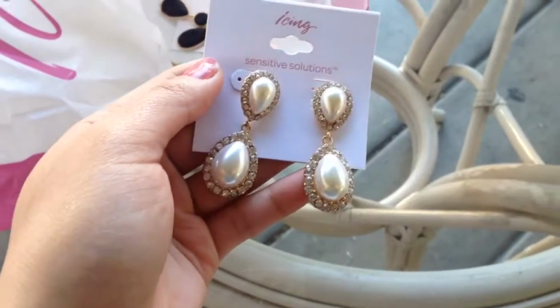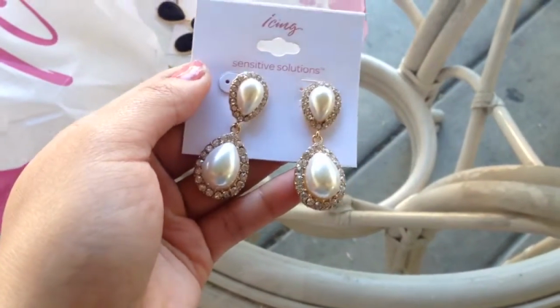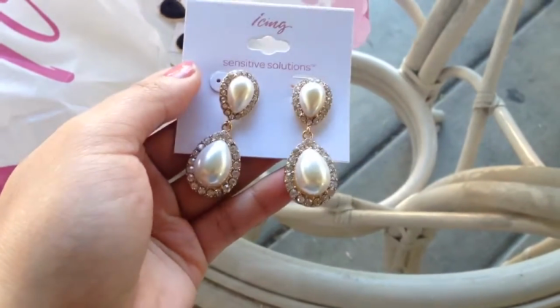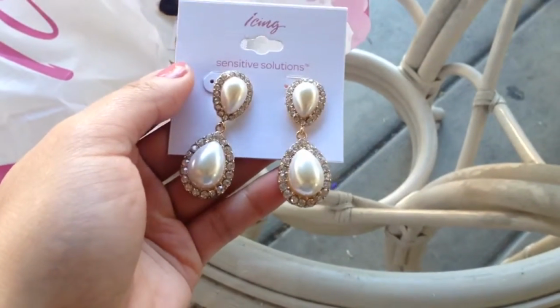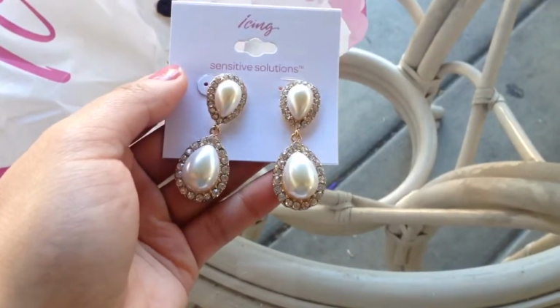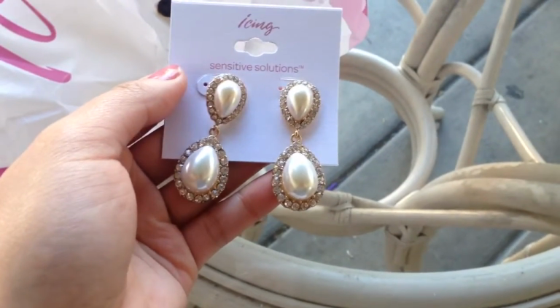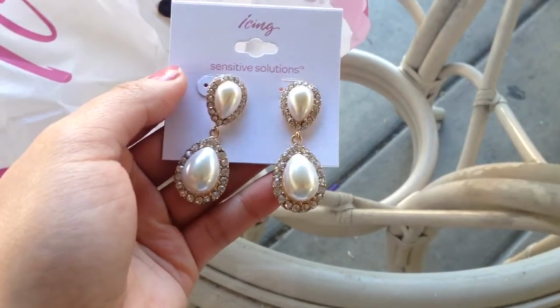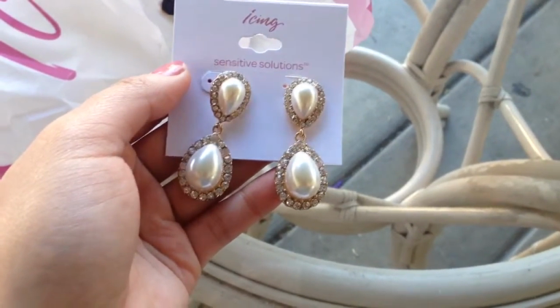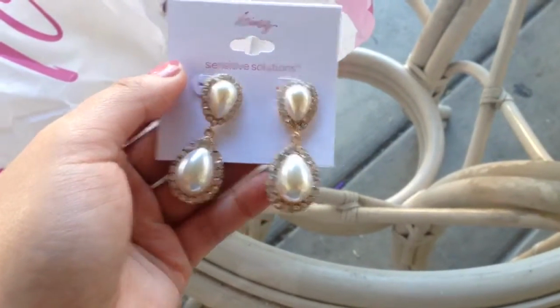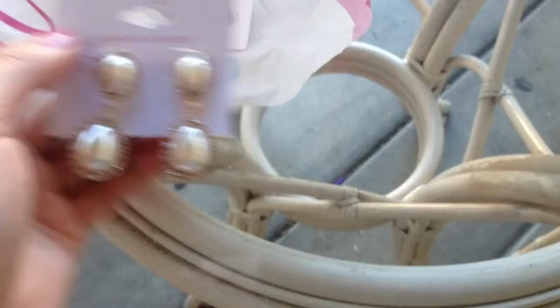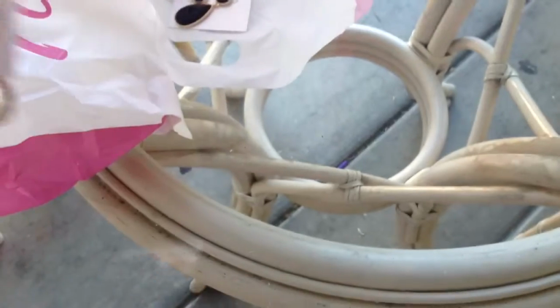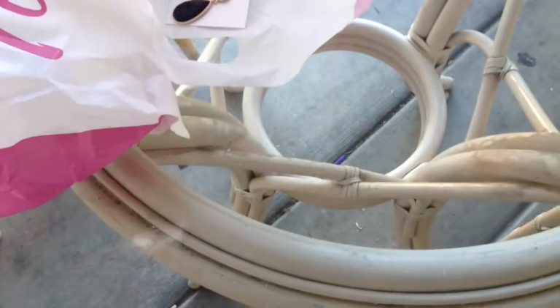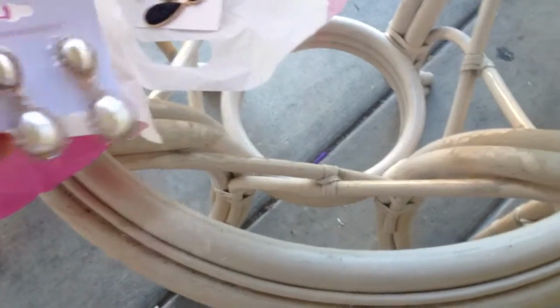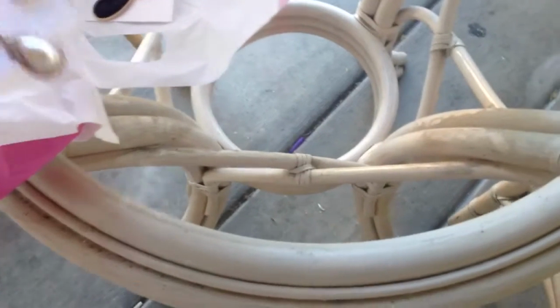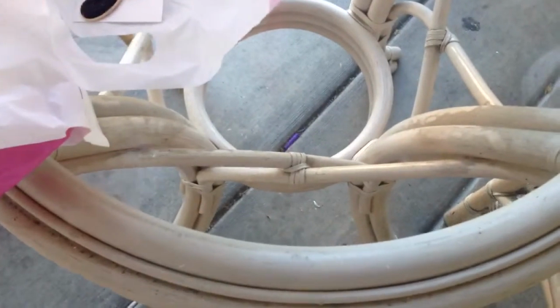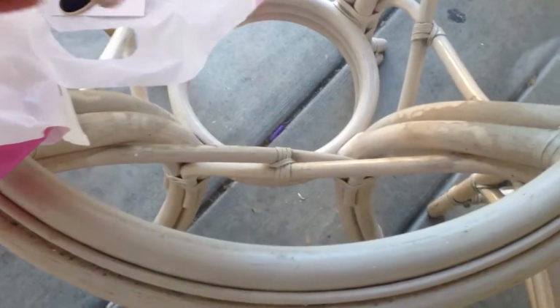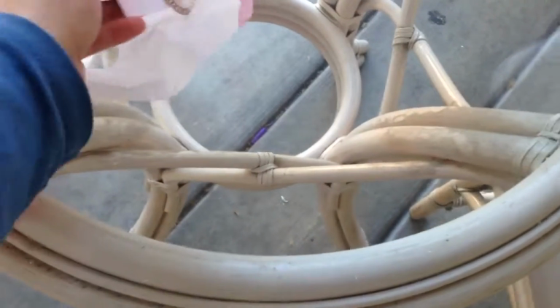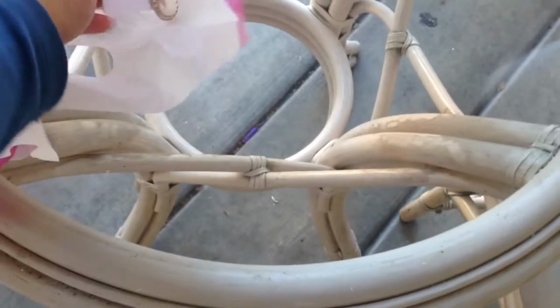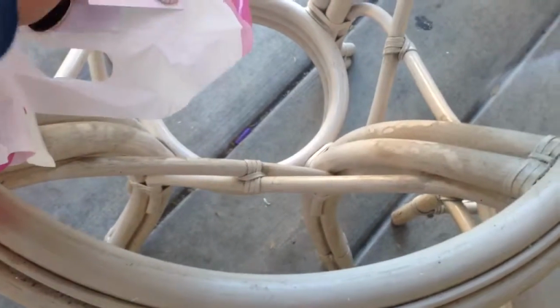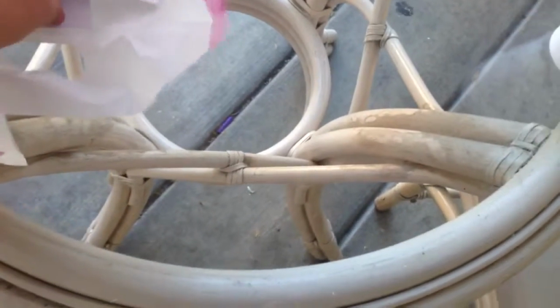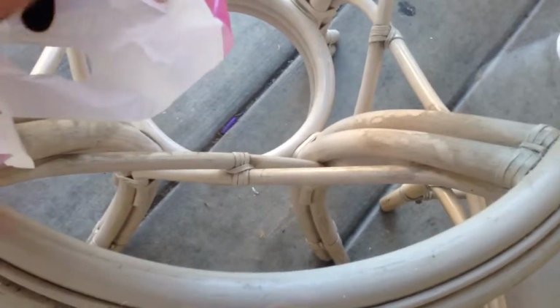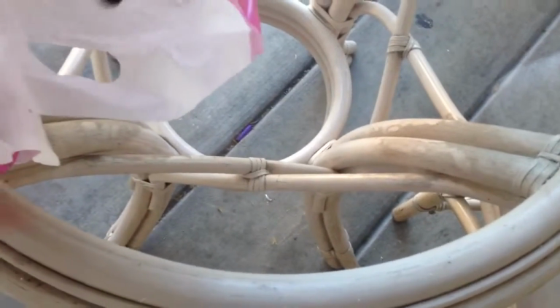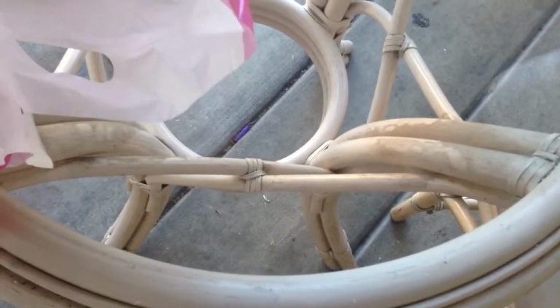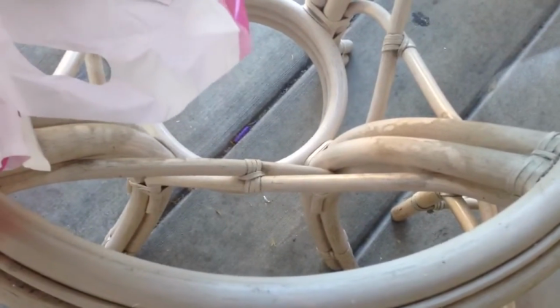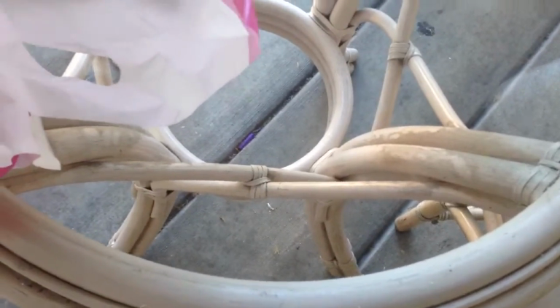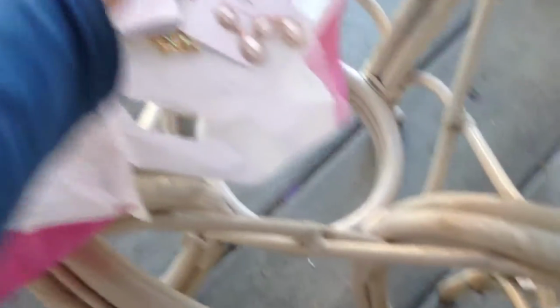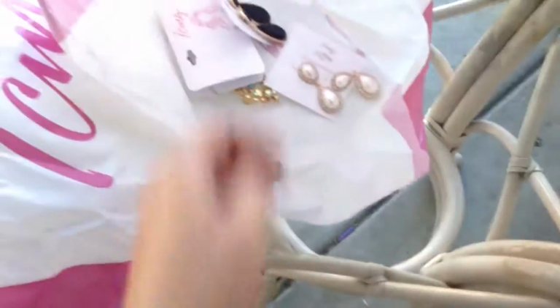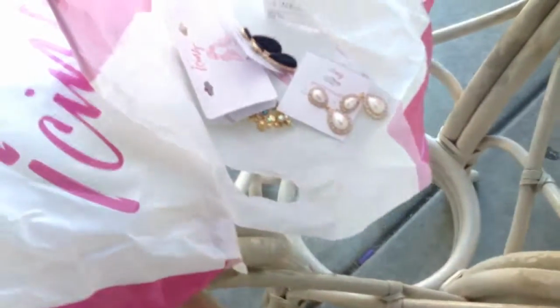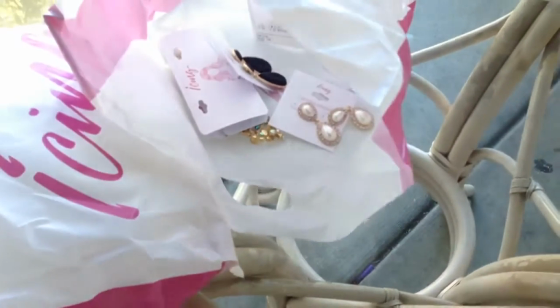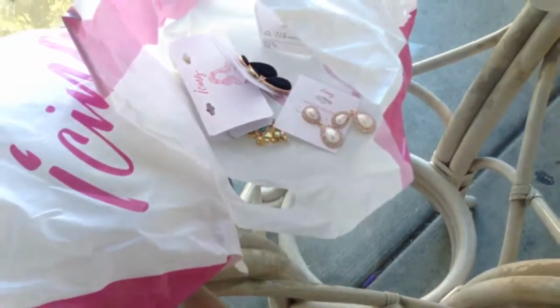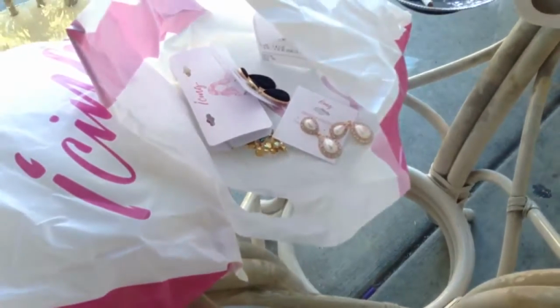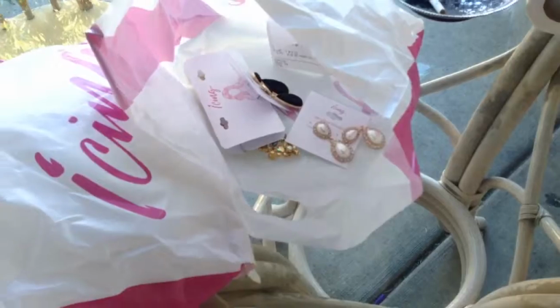Actually, that's about it. I just wanted to show you guys these little things that I got that were really easy finds.